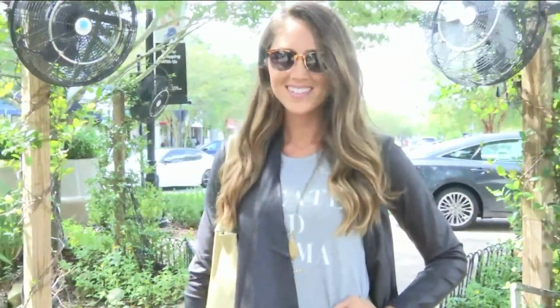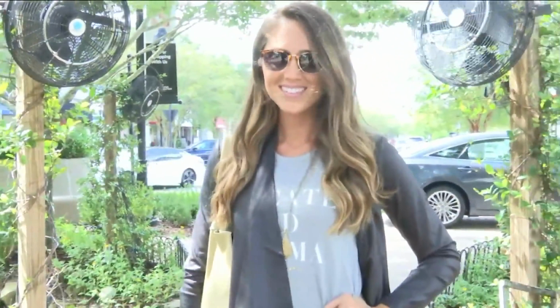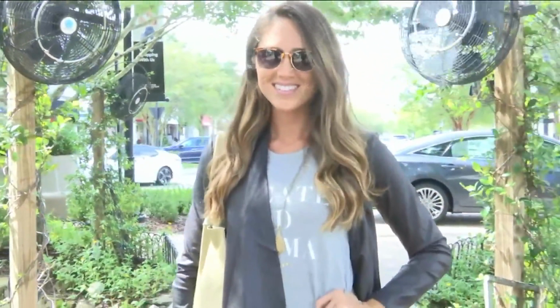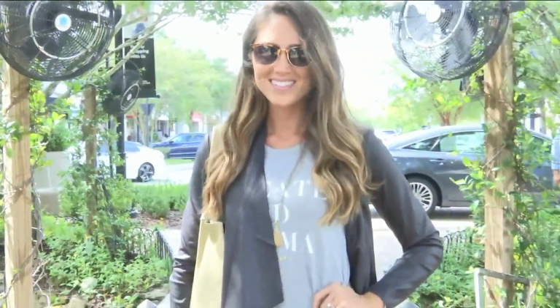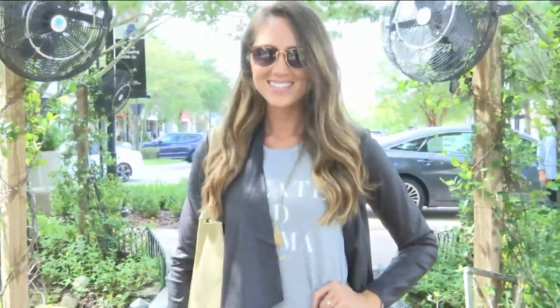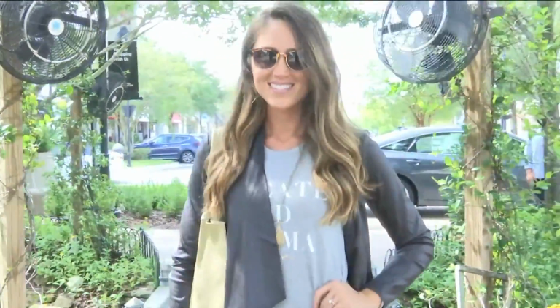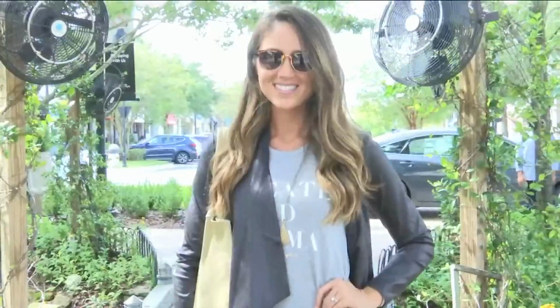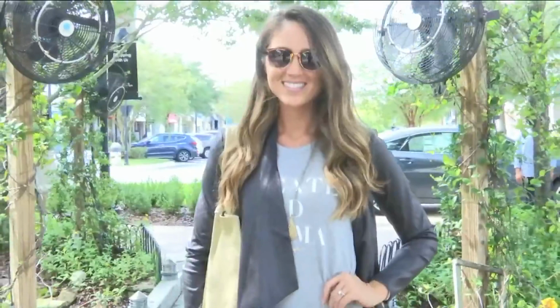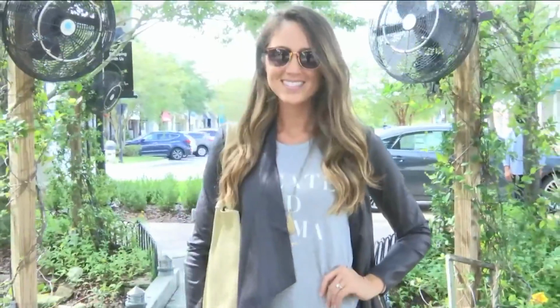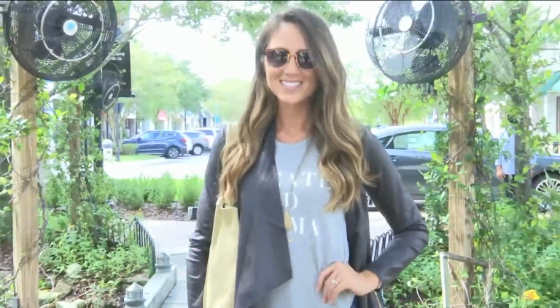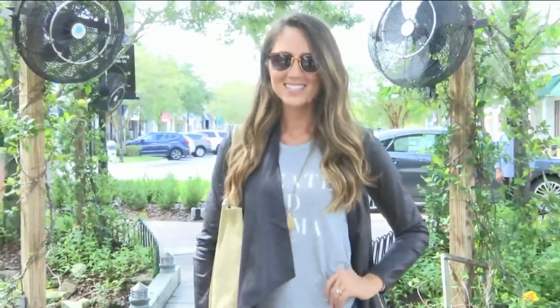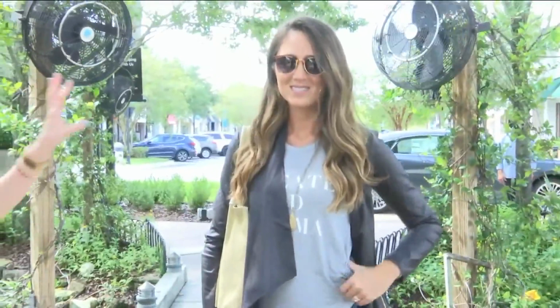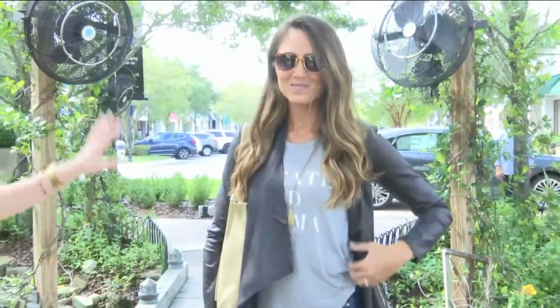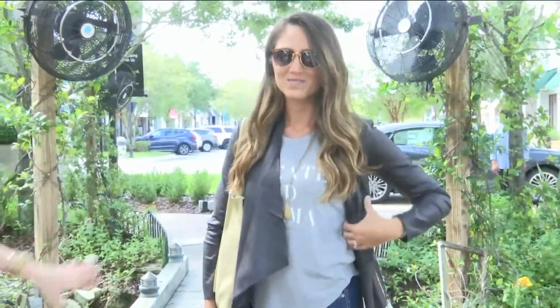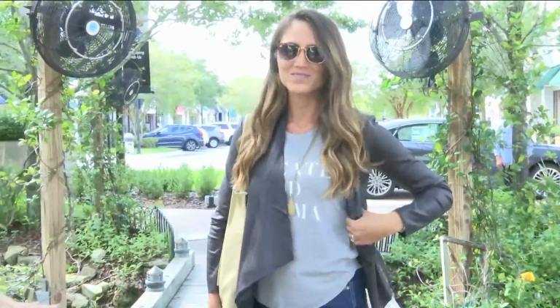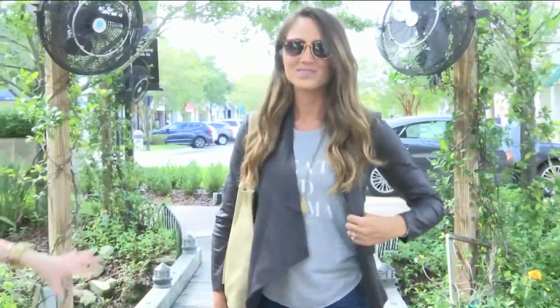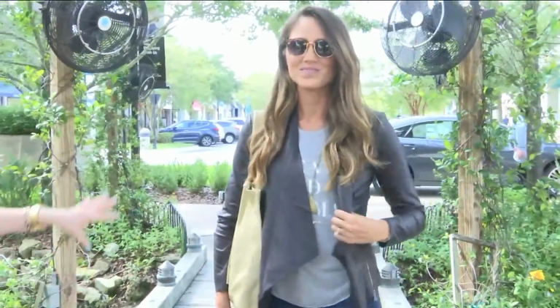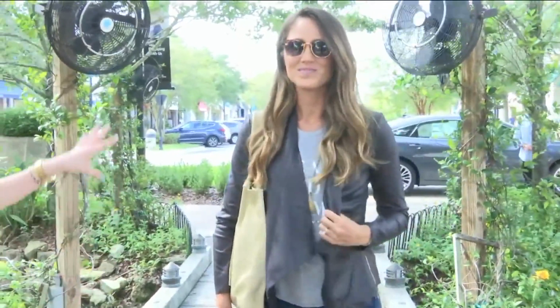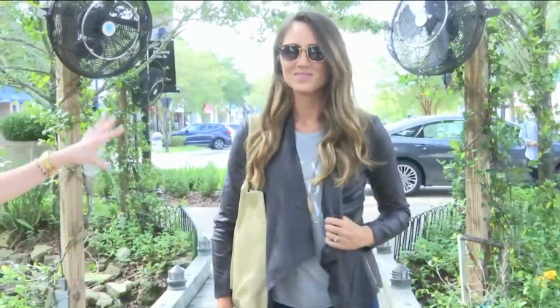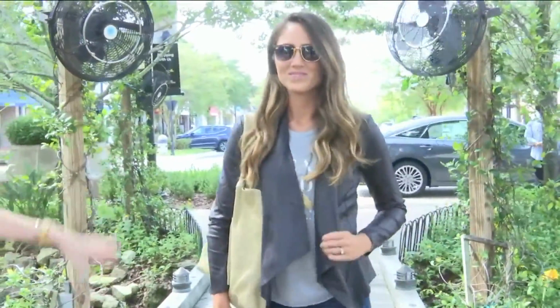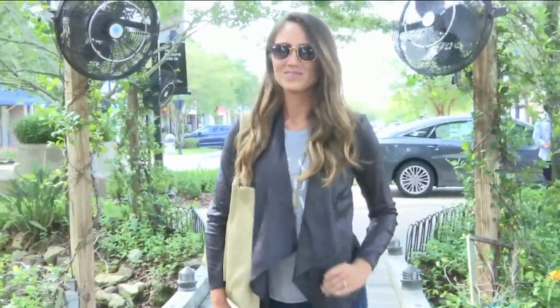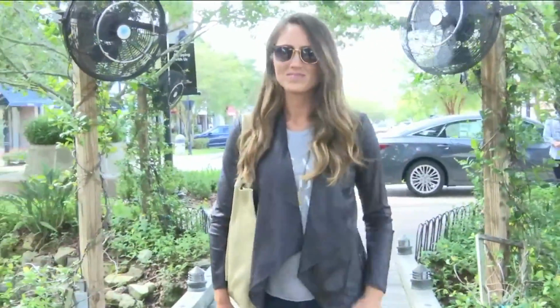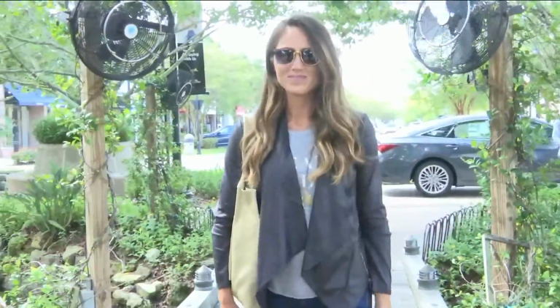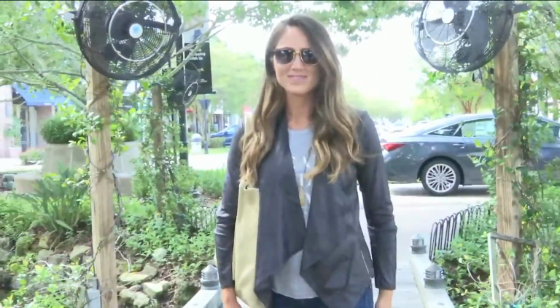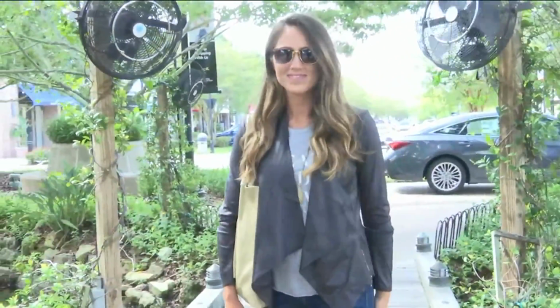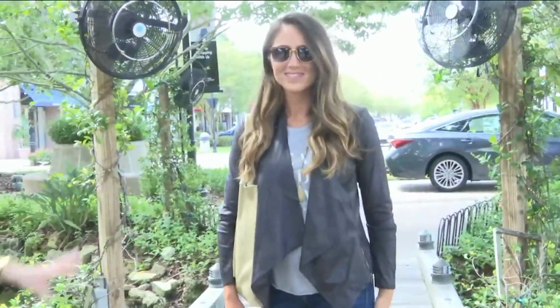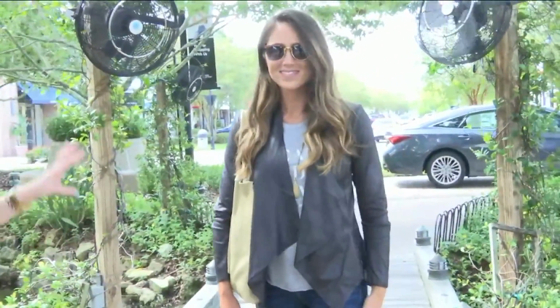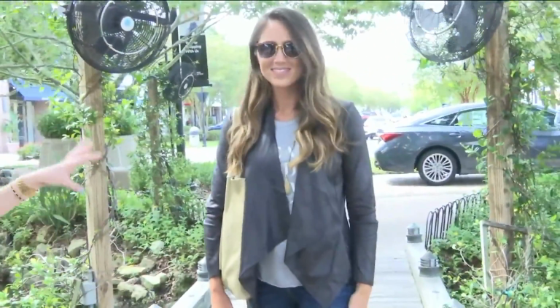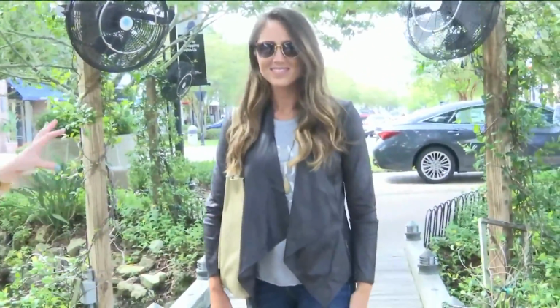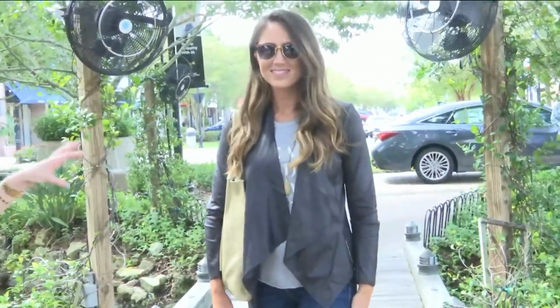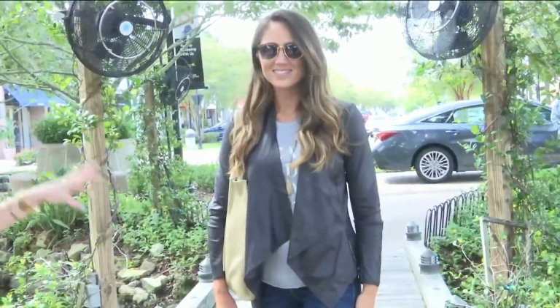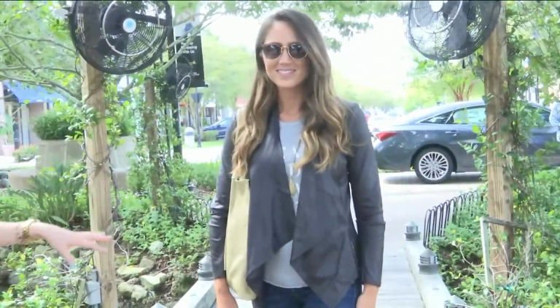That's from Marcus as well — everything here is from Marcus at St. John's Town Center, so you can get the whole look there.